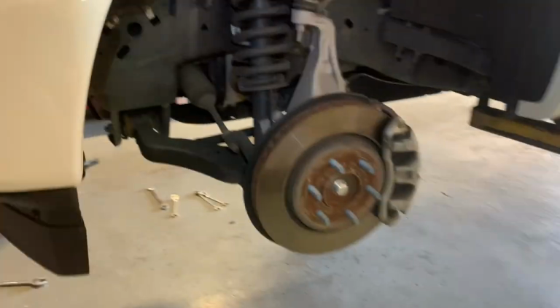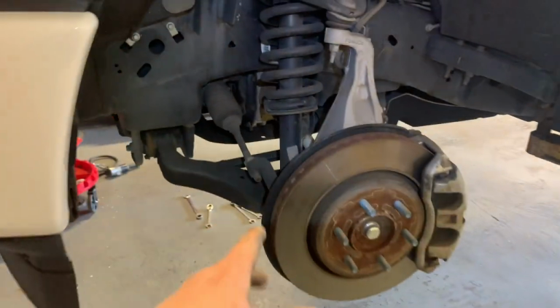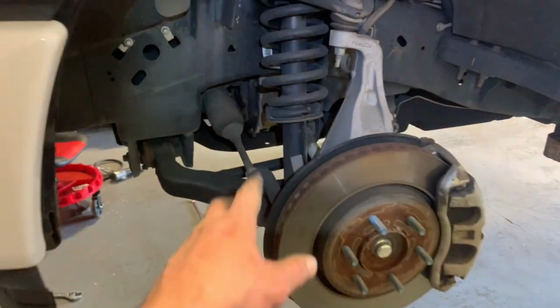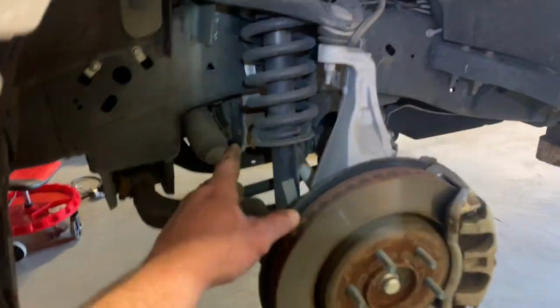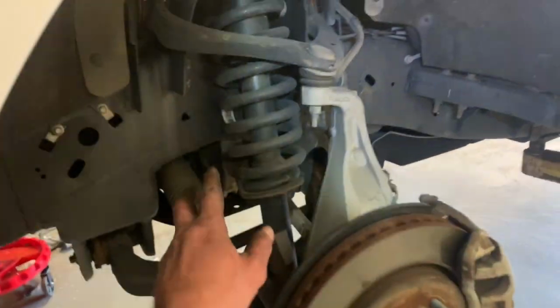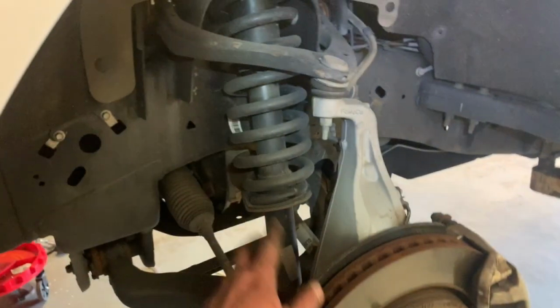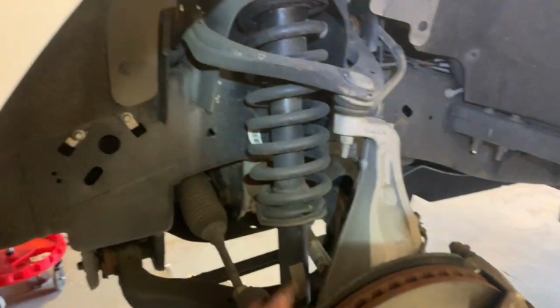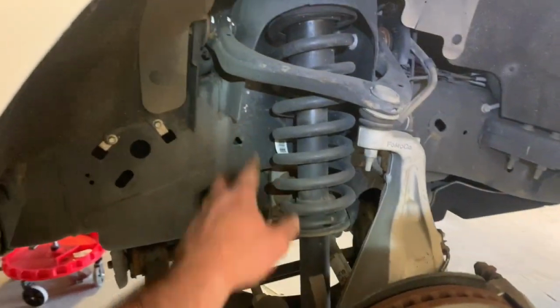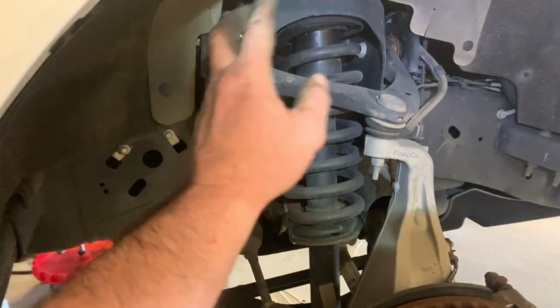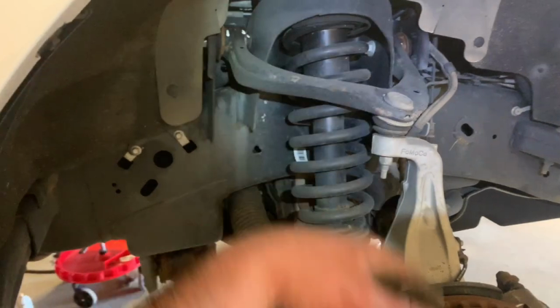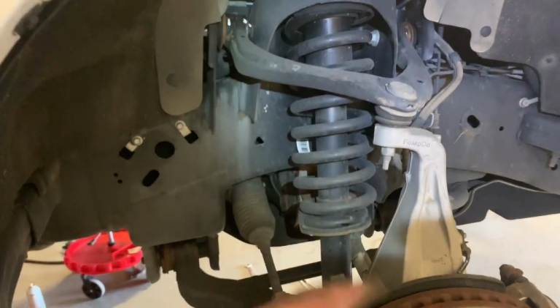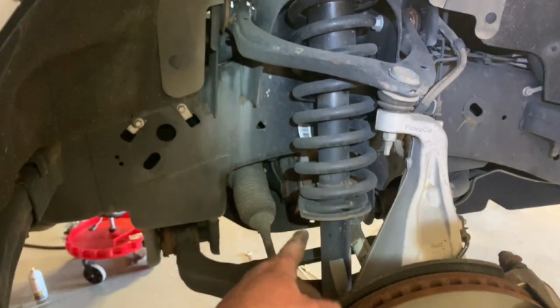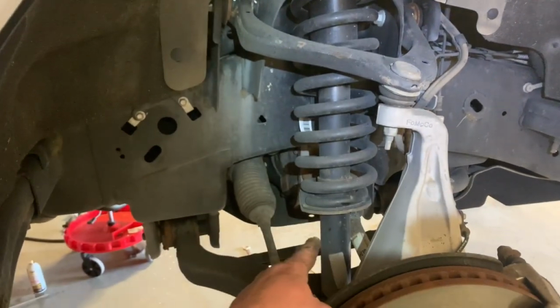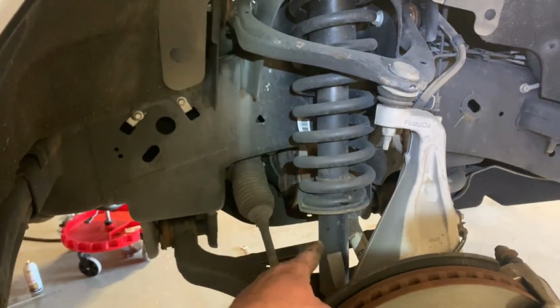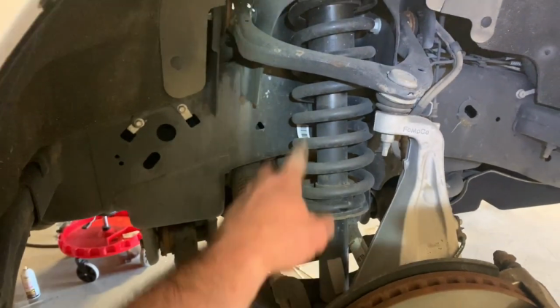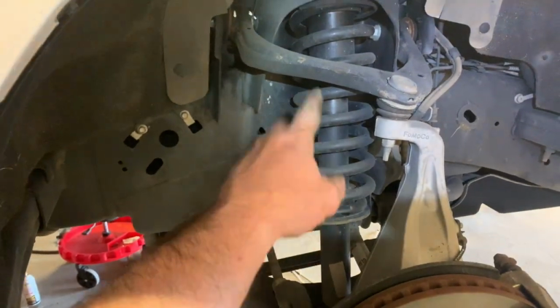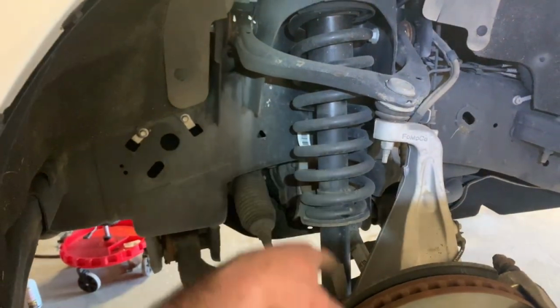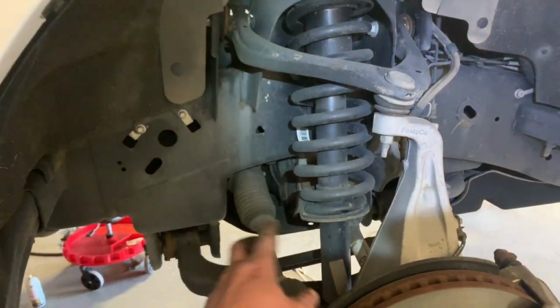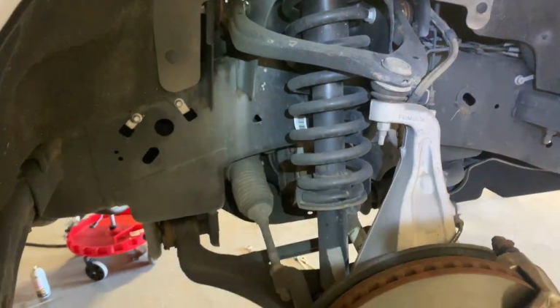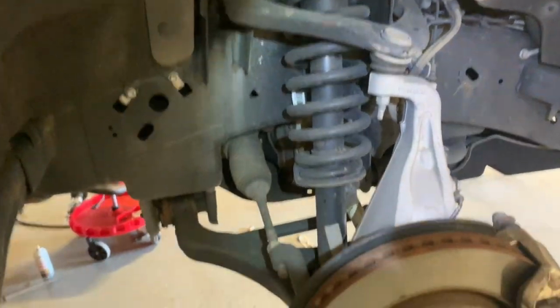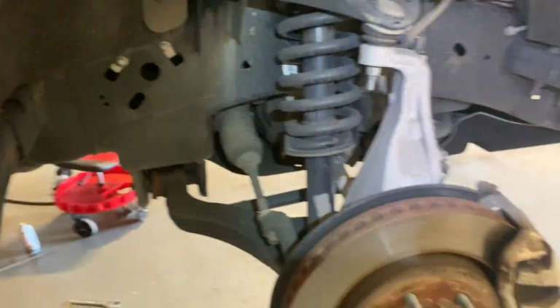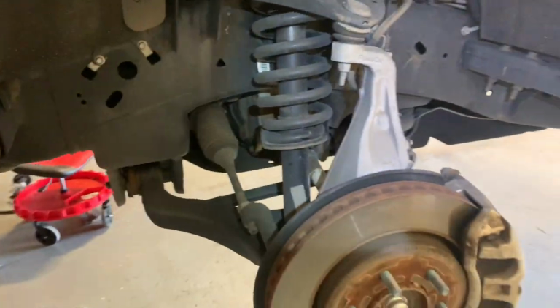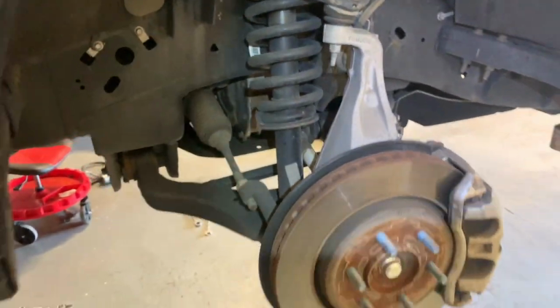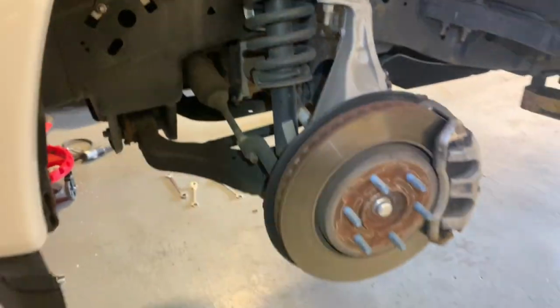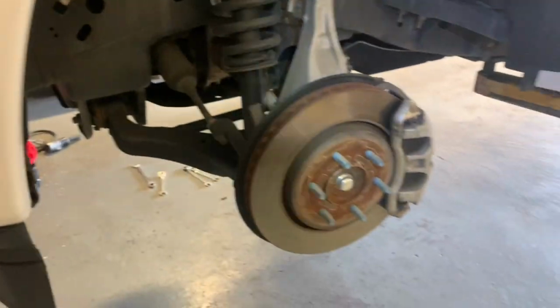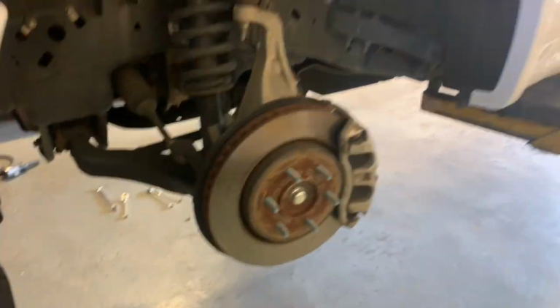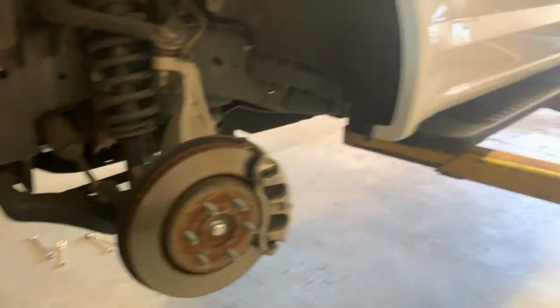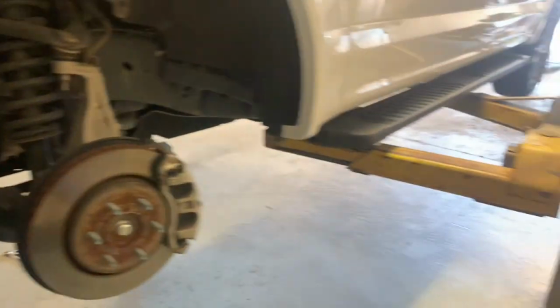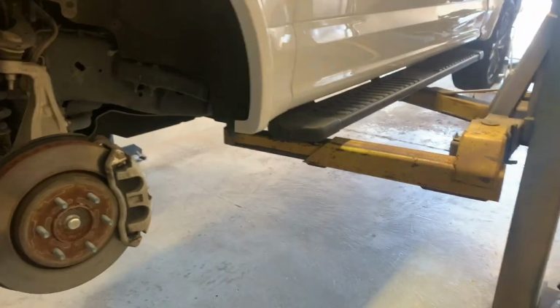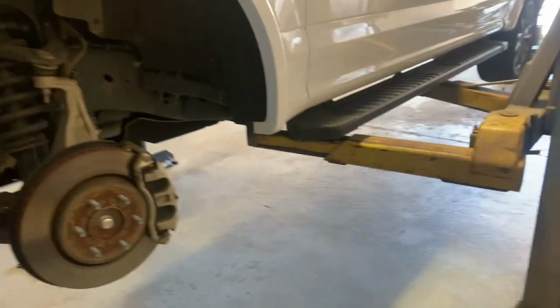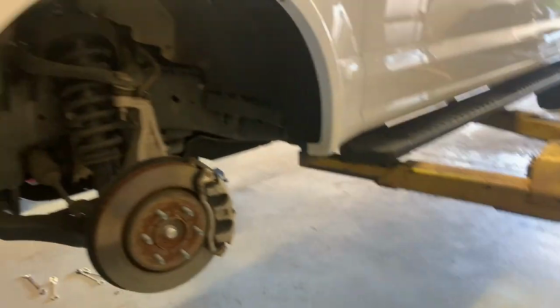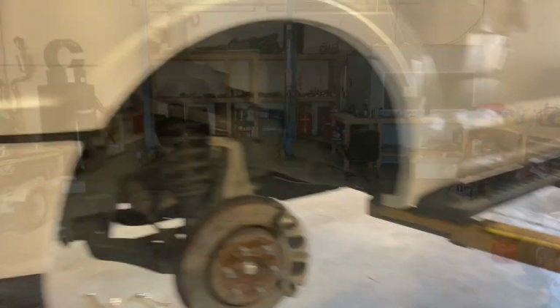Here's the driver's side — everything's still factory. Factory struts still in. Going to pull that next and keep it going.